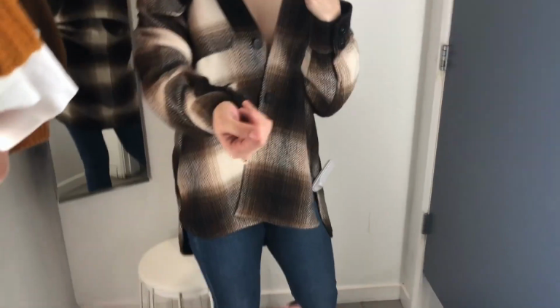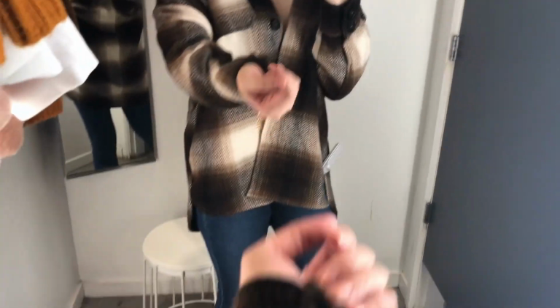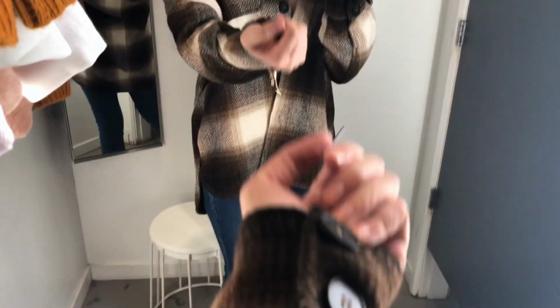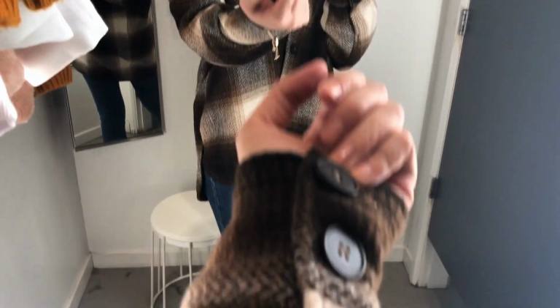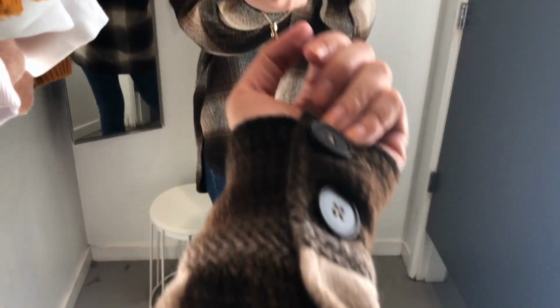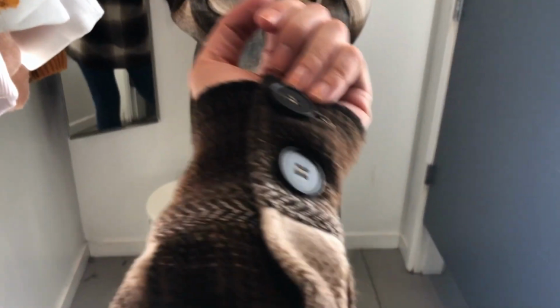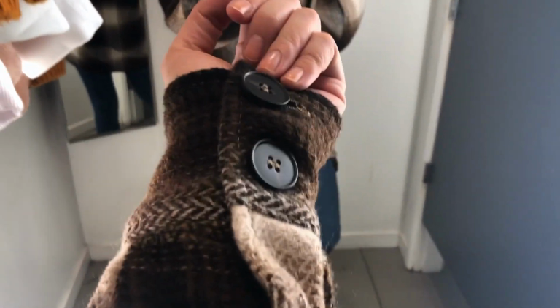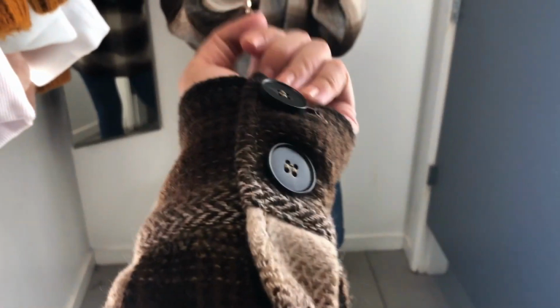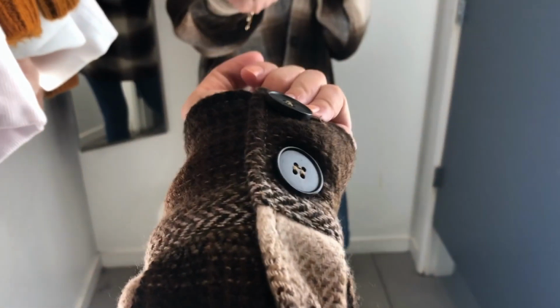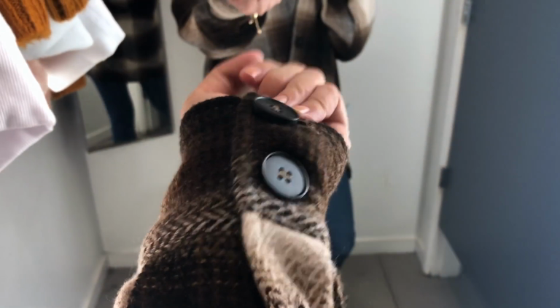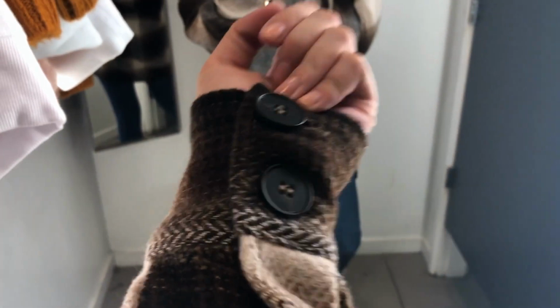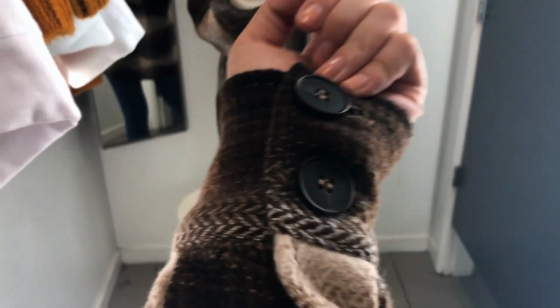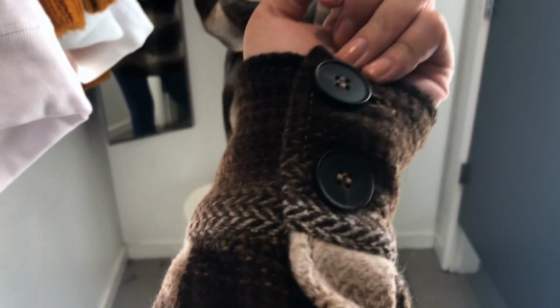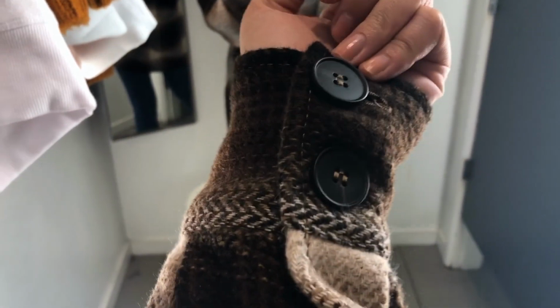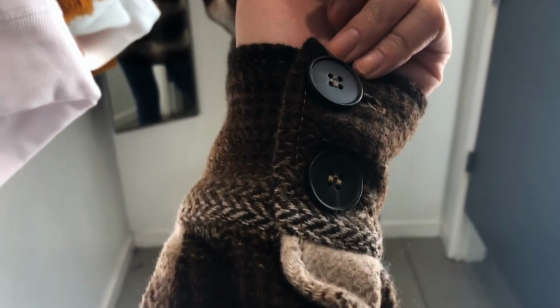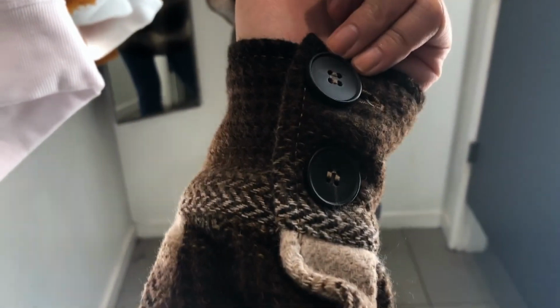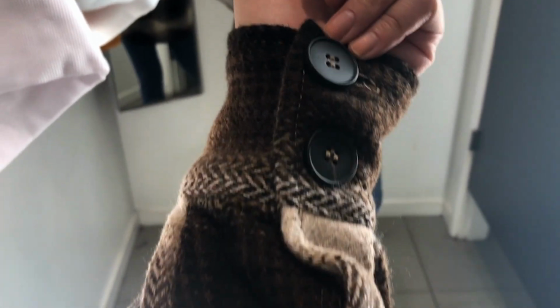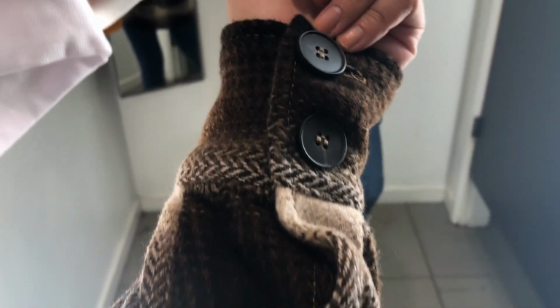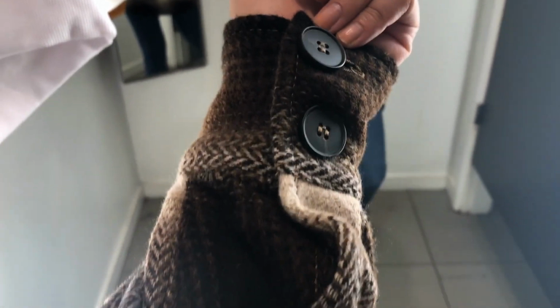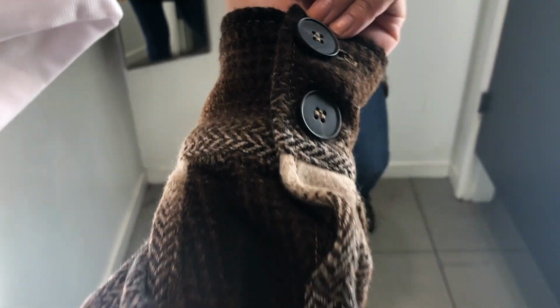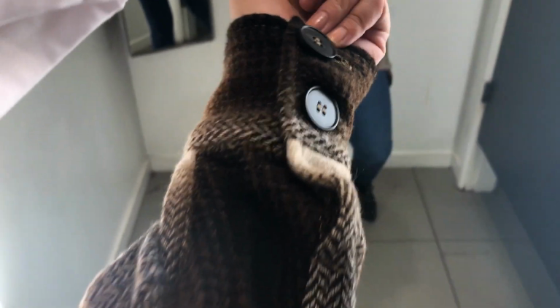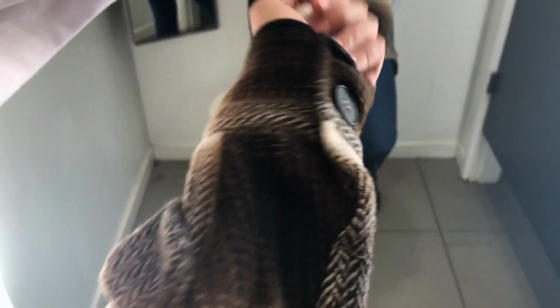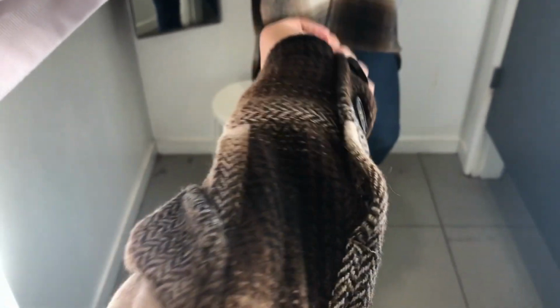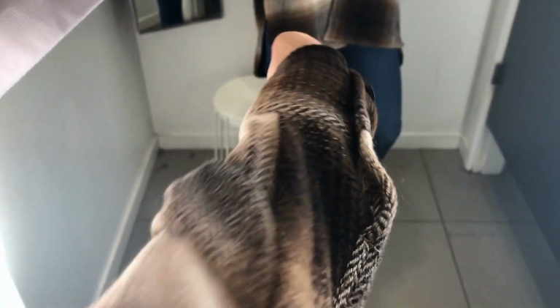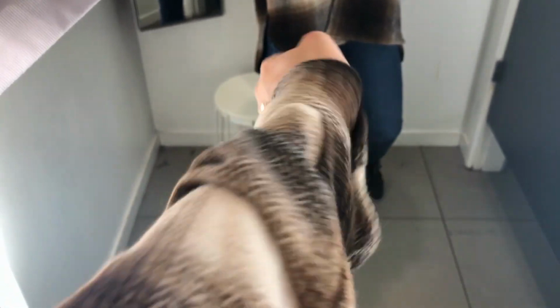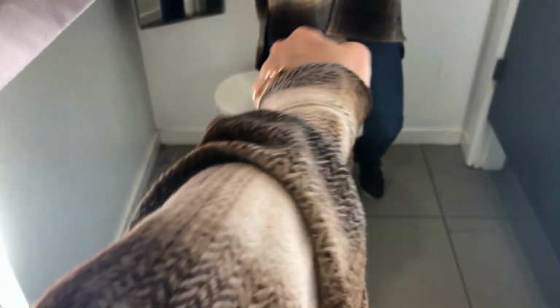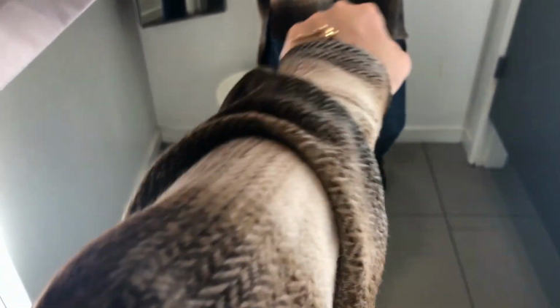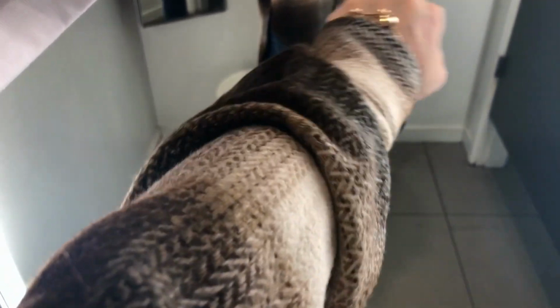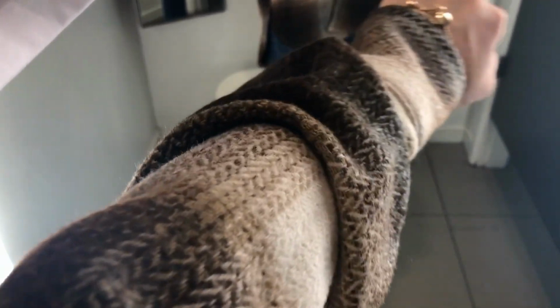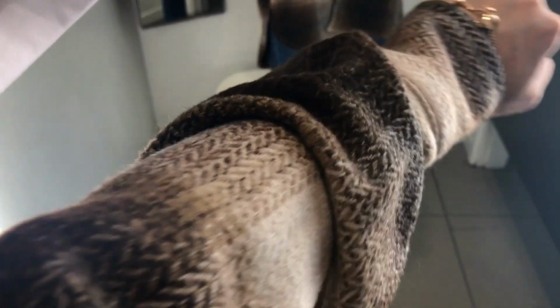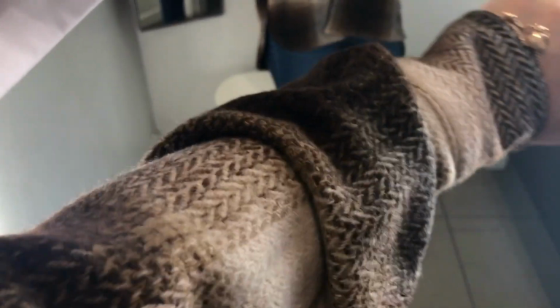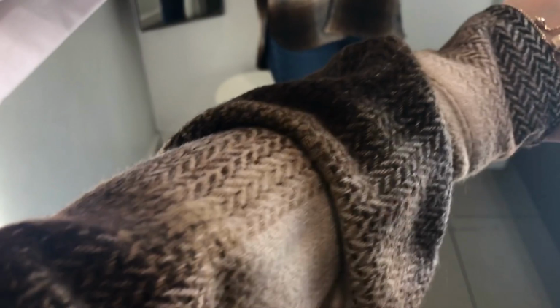Here's a close-up of the buttons and the sleeve. So cute.